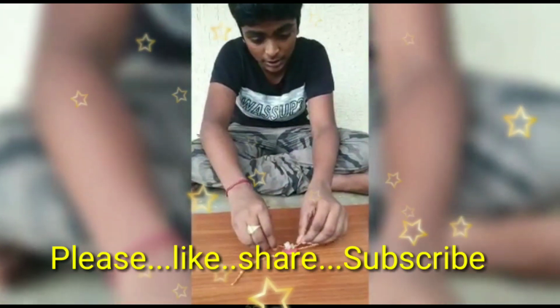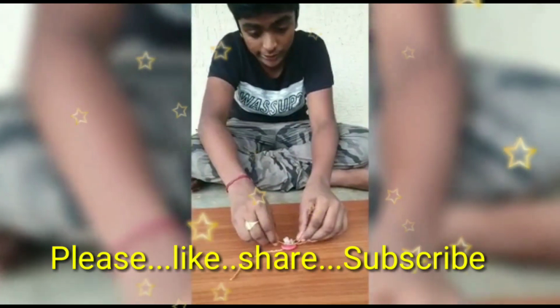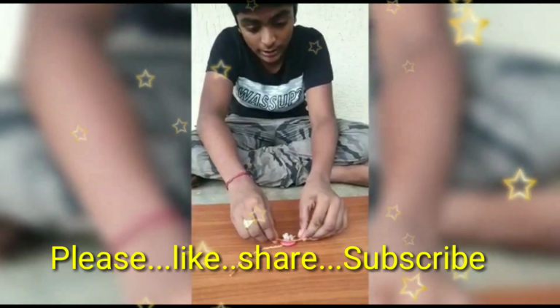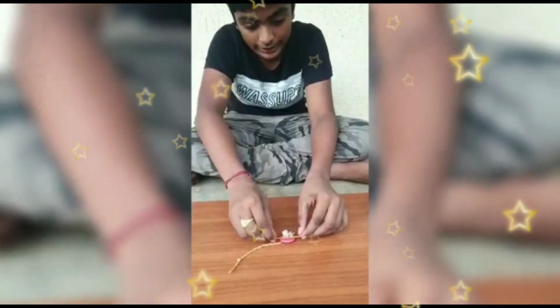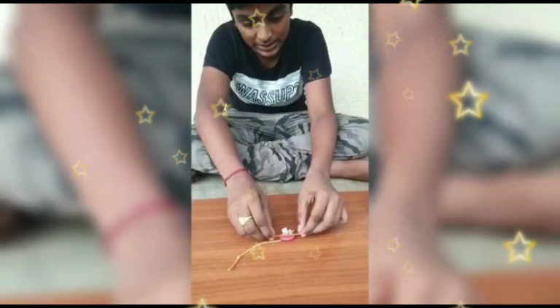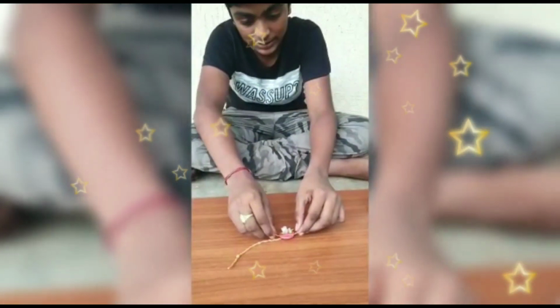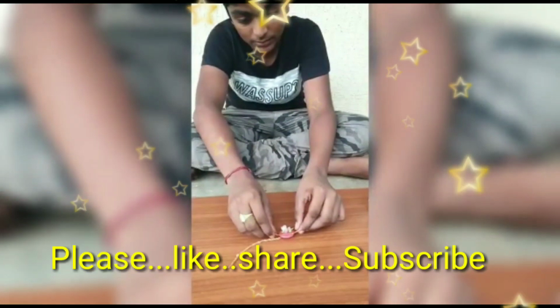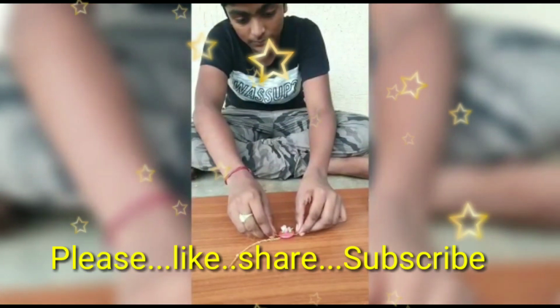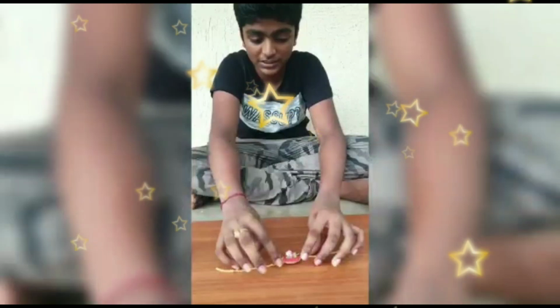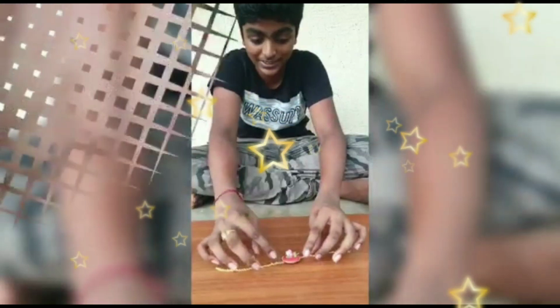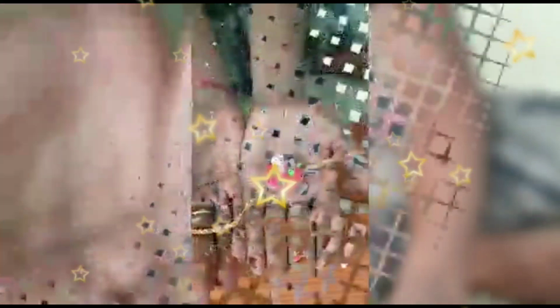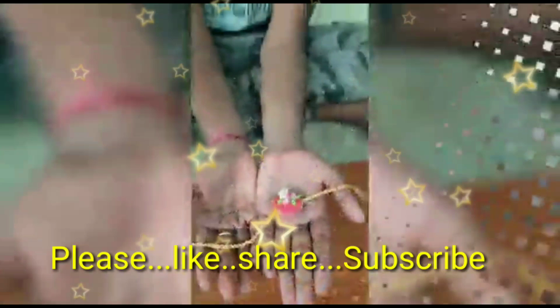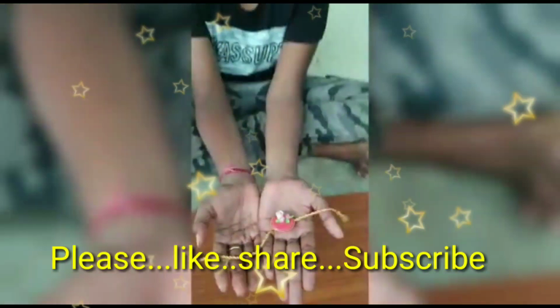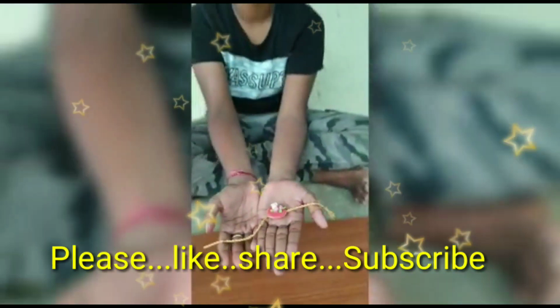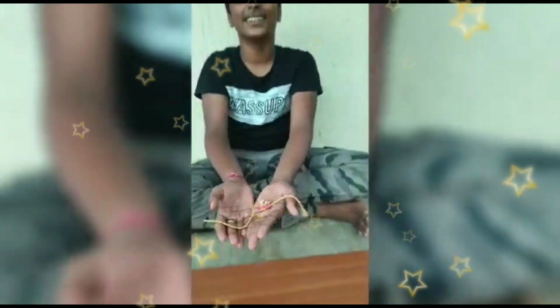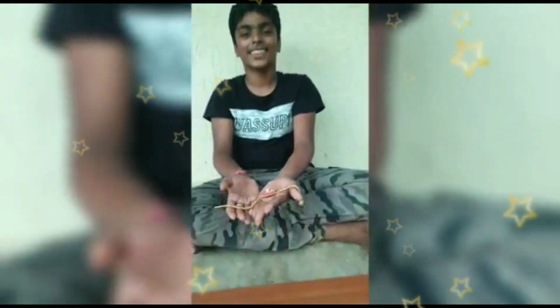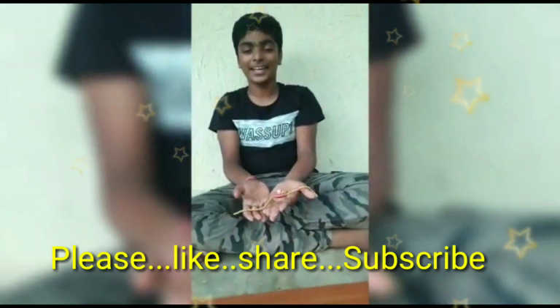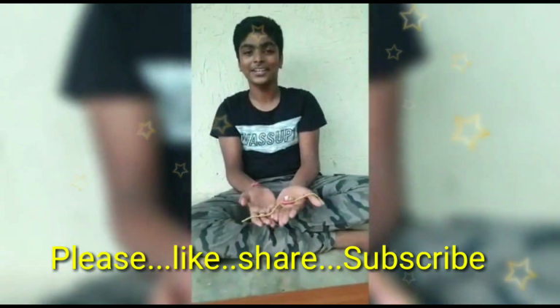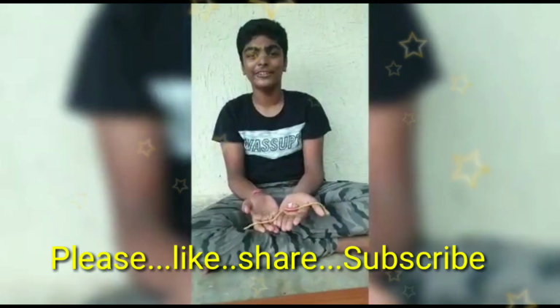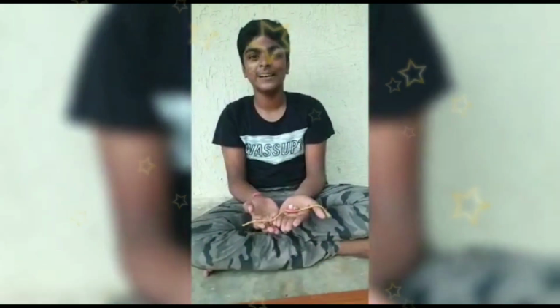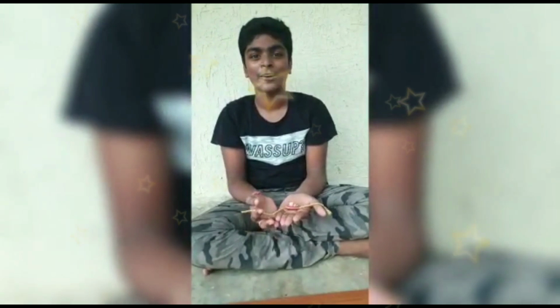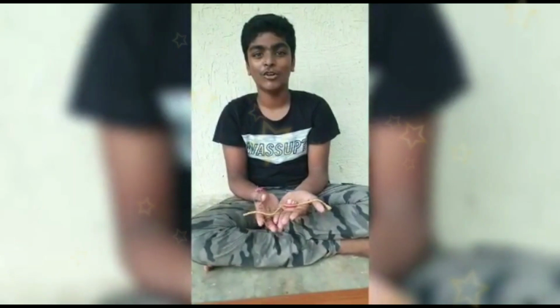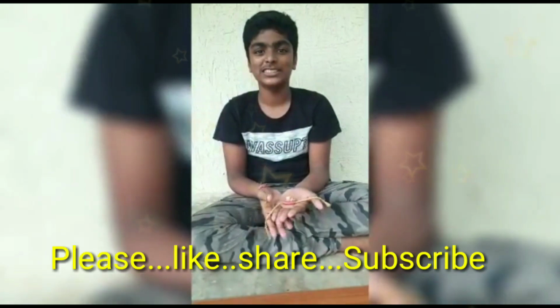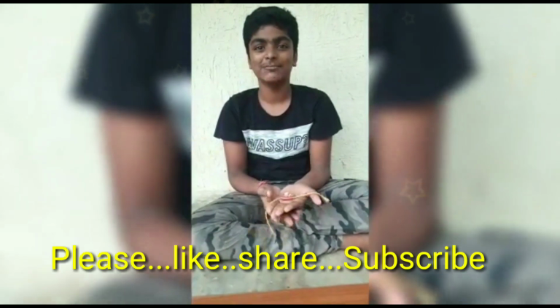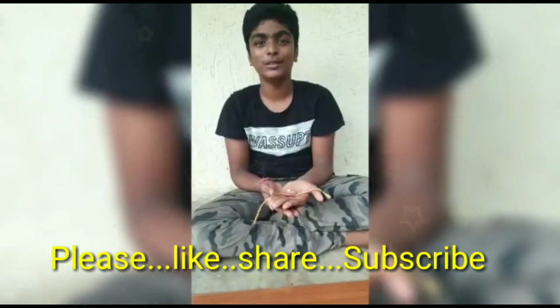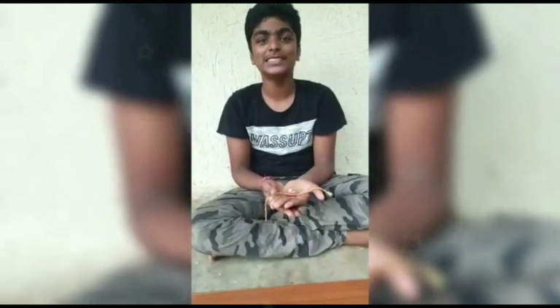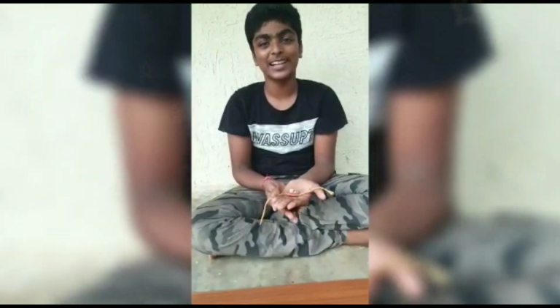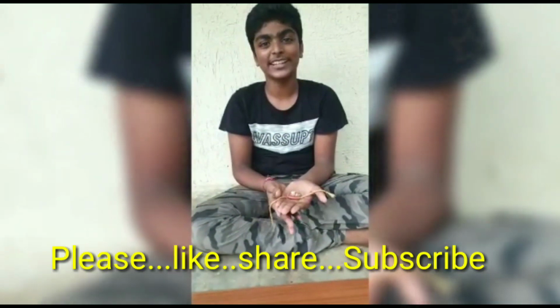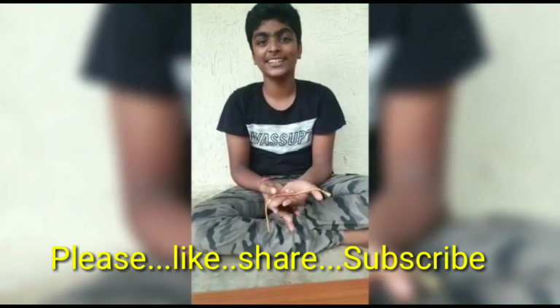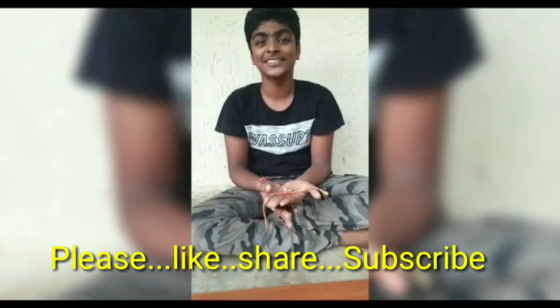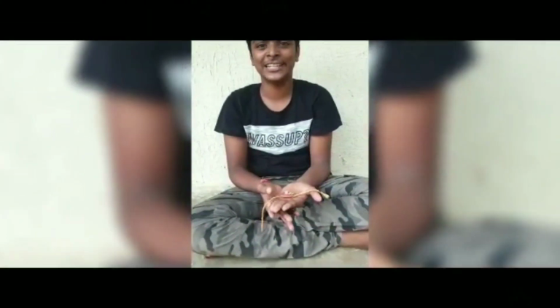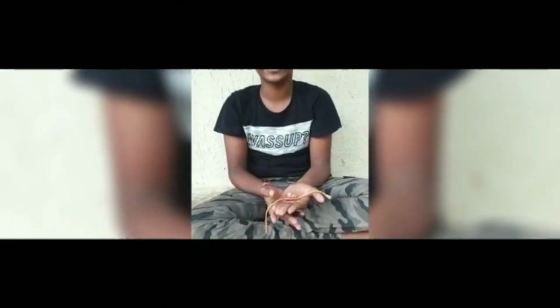I will stick the gold beads and the Rakhi is done. Thank you for watching, please like and share.